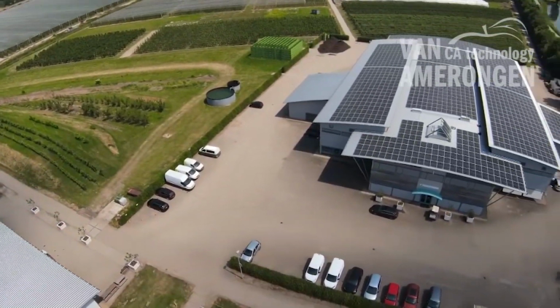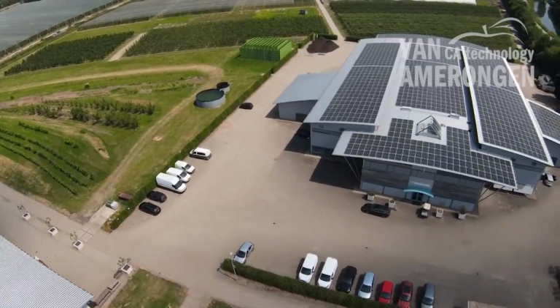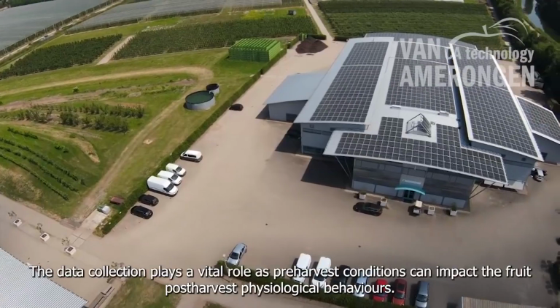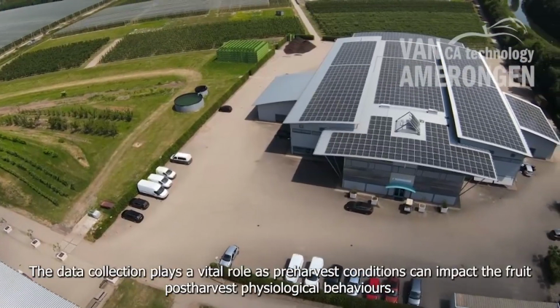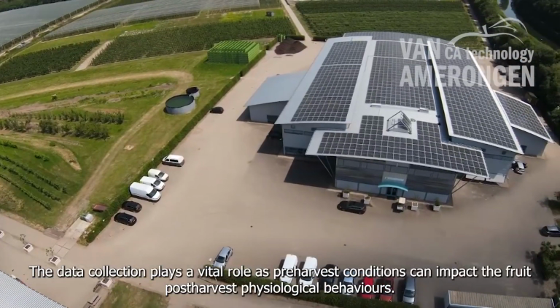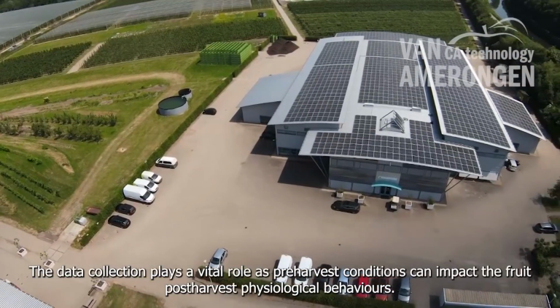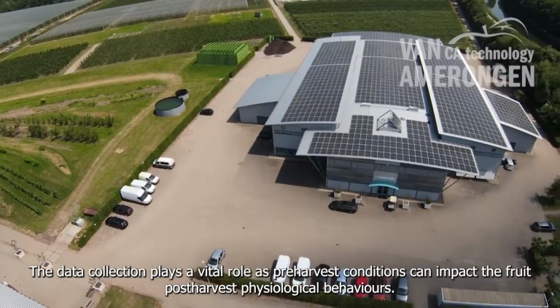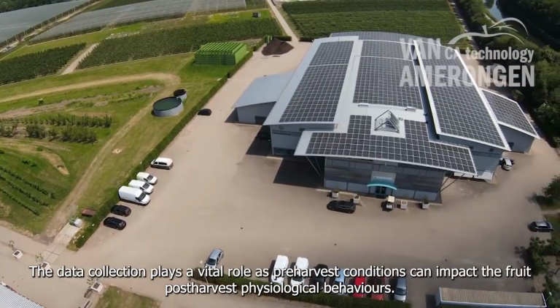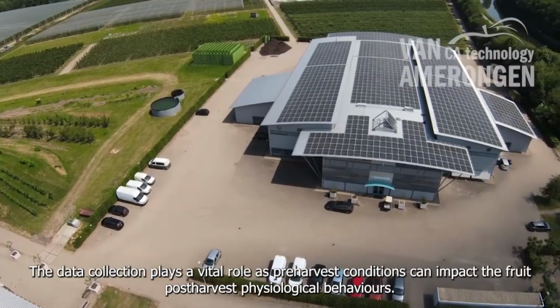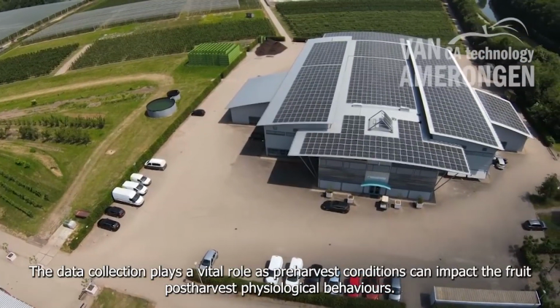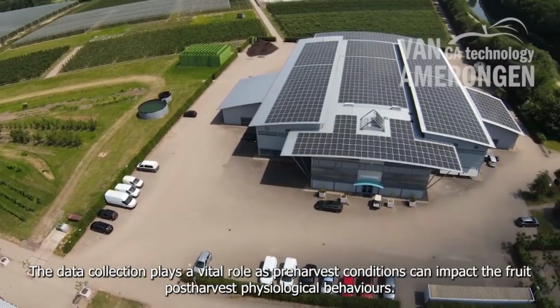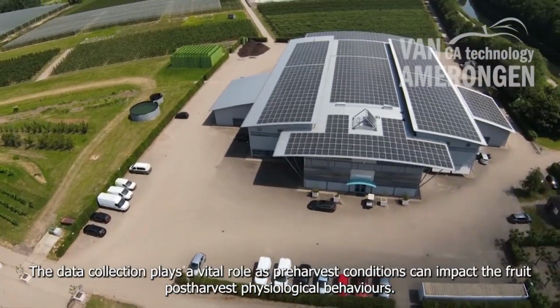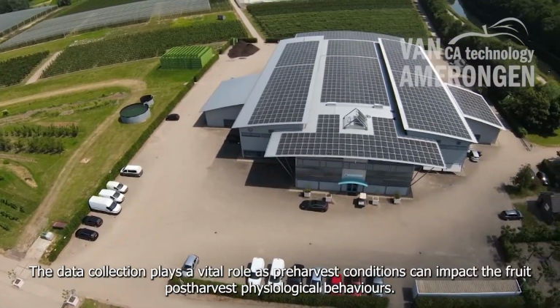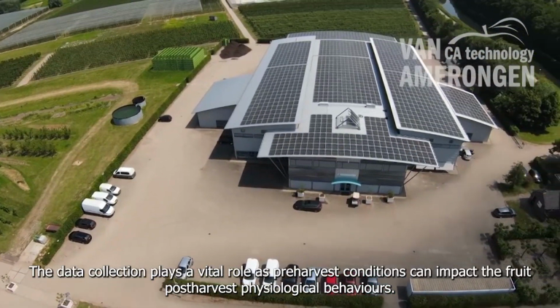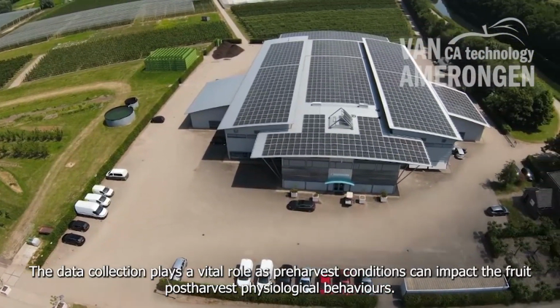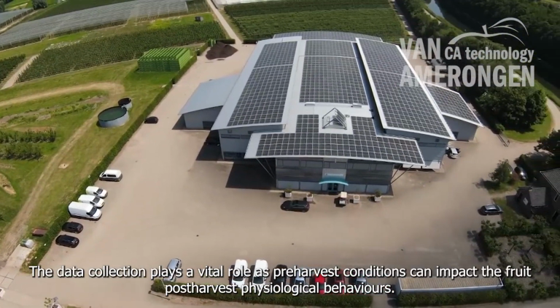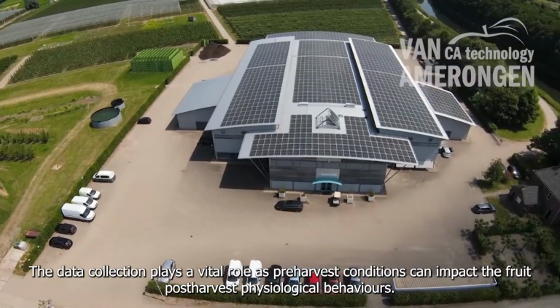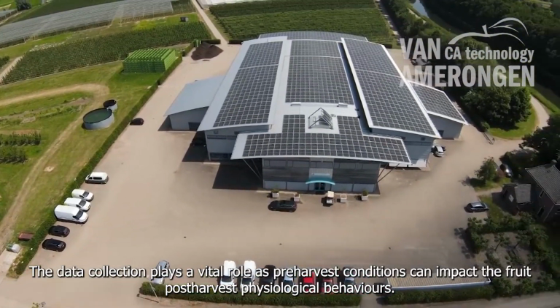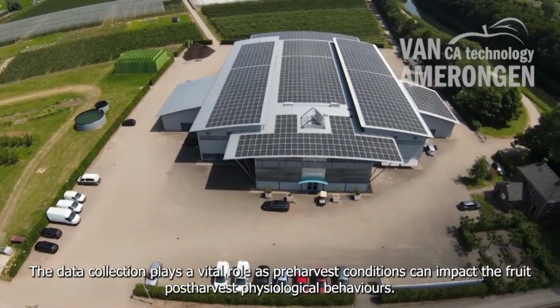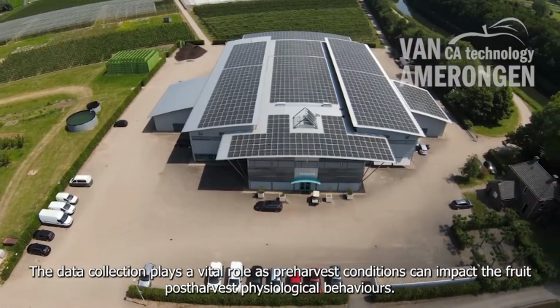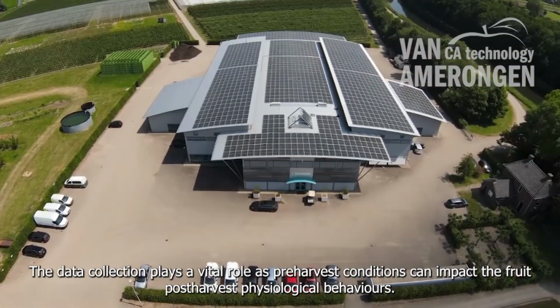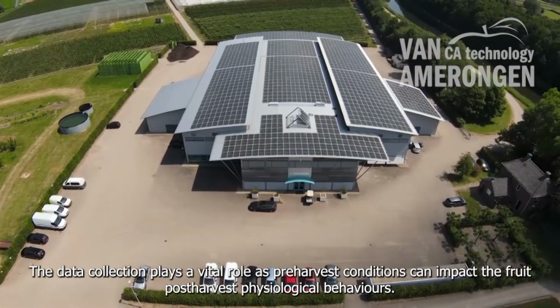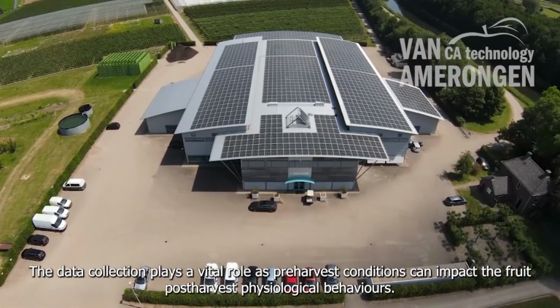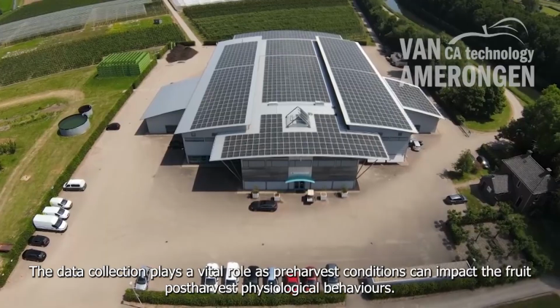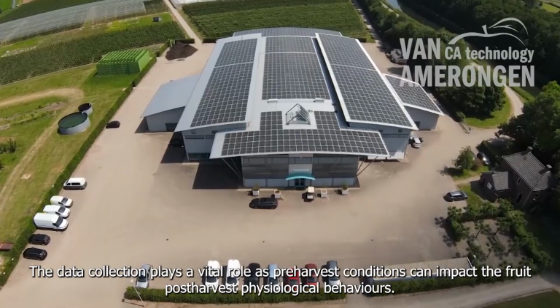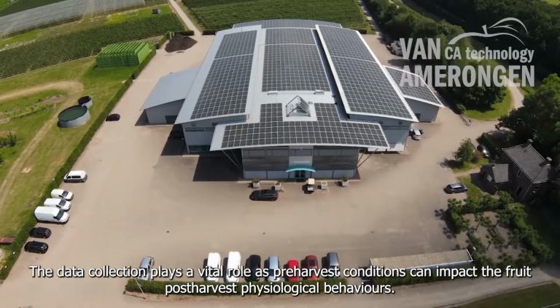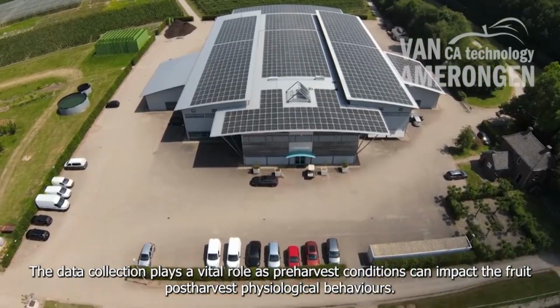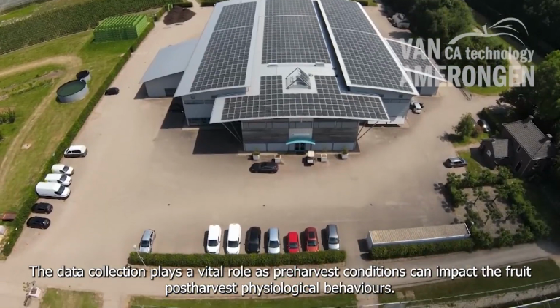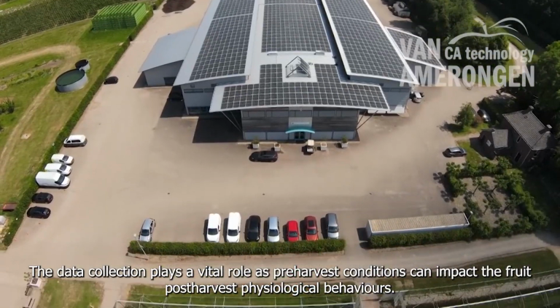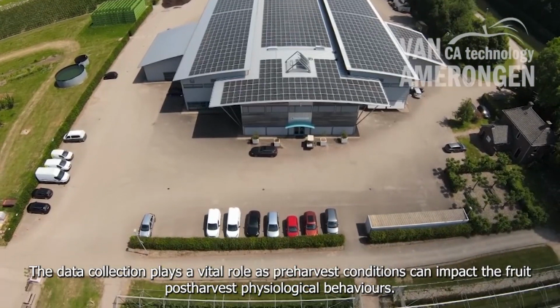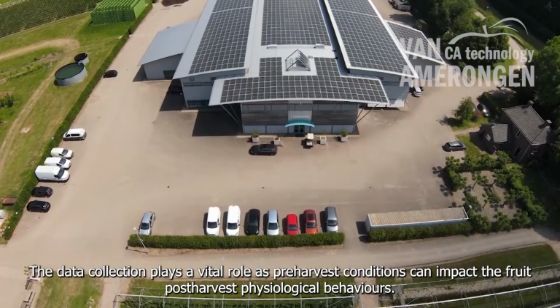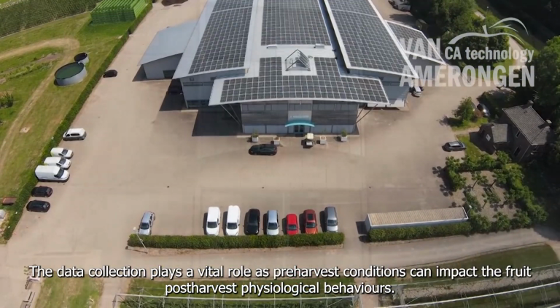The data collection plays a vital role as pre-harvest conditions can impact the fruit post-harvest physiological behaviors.